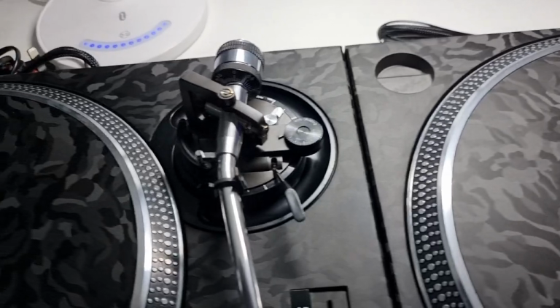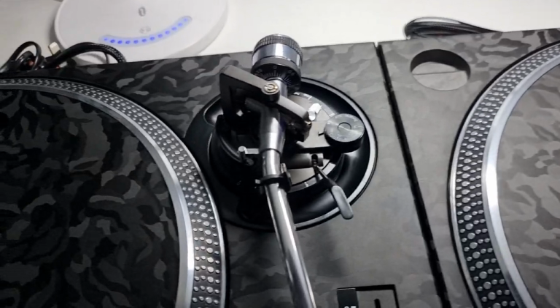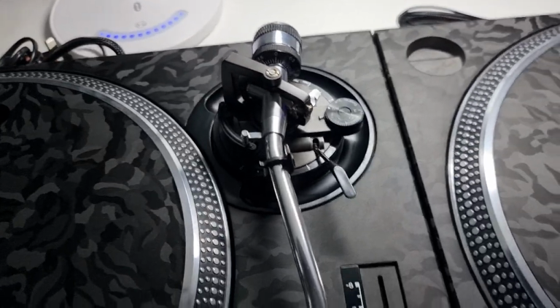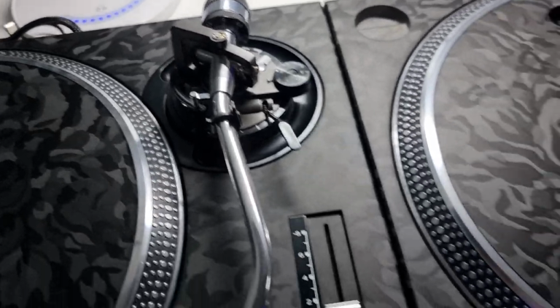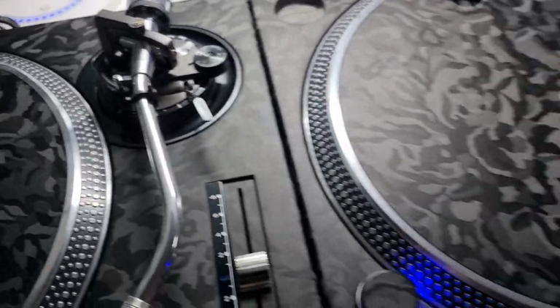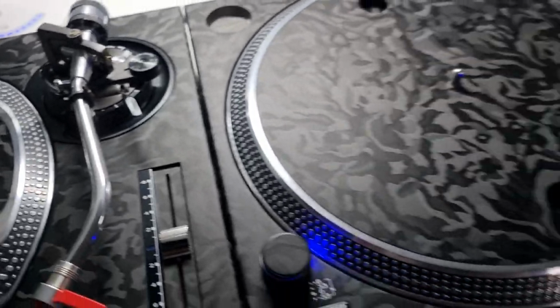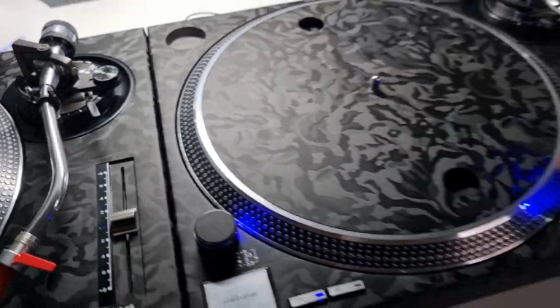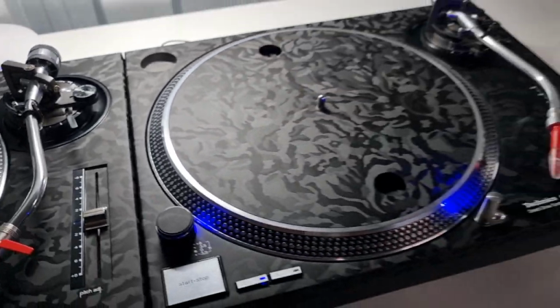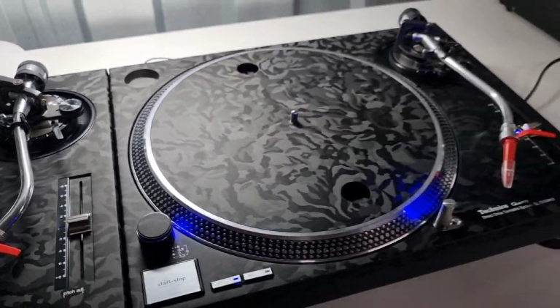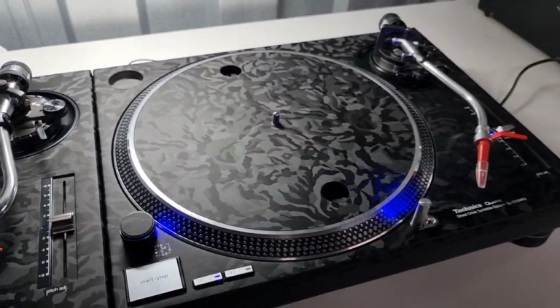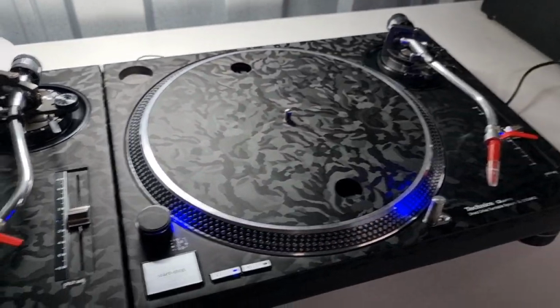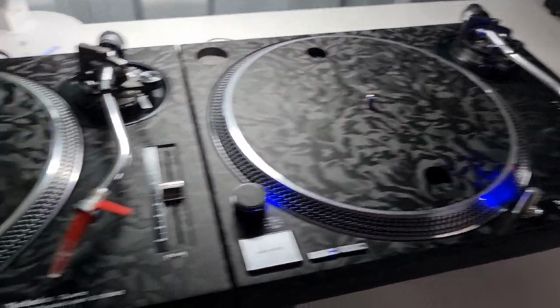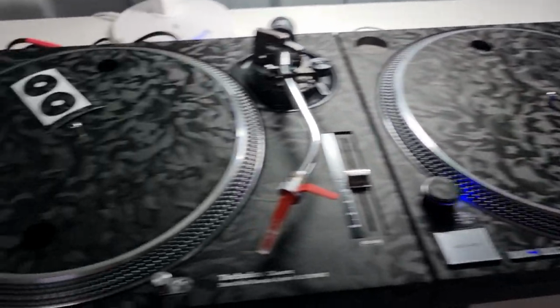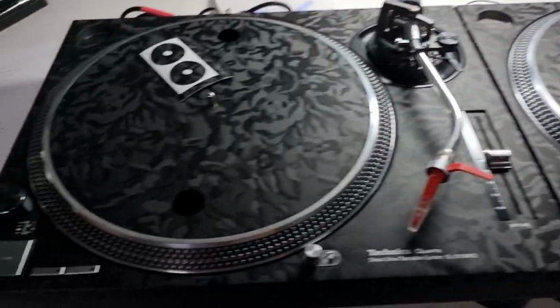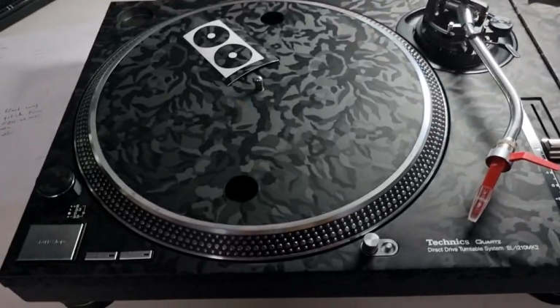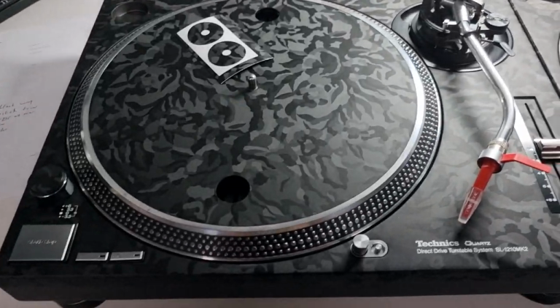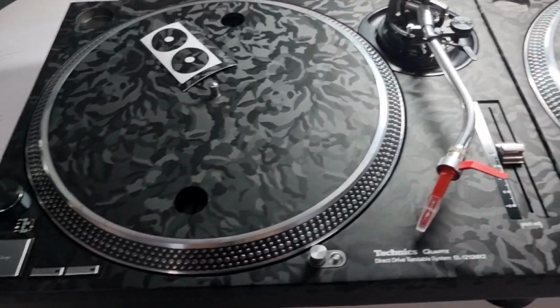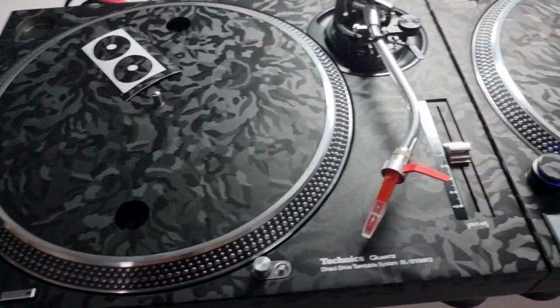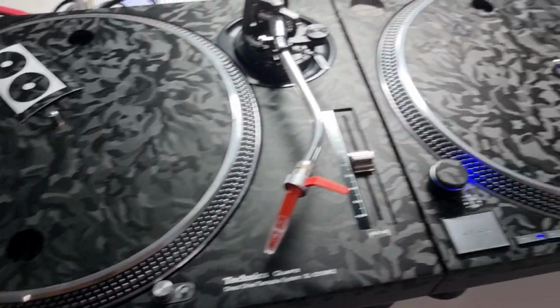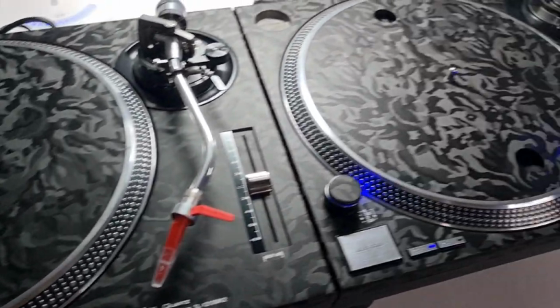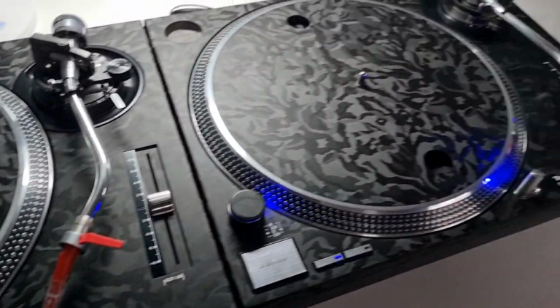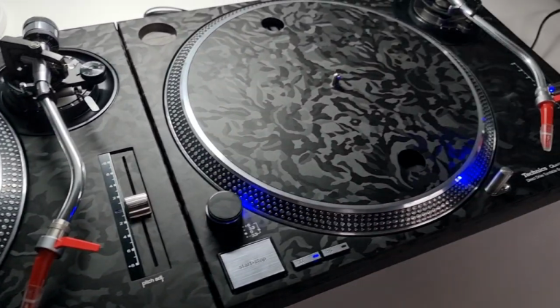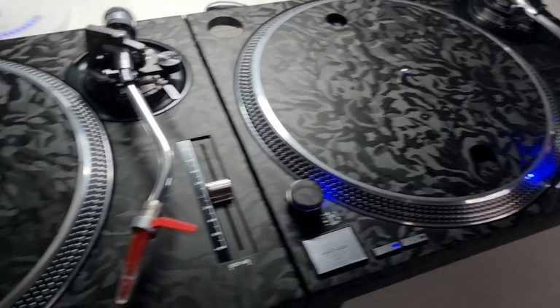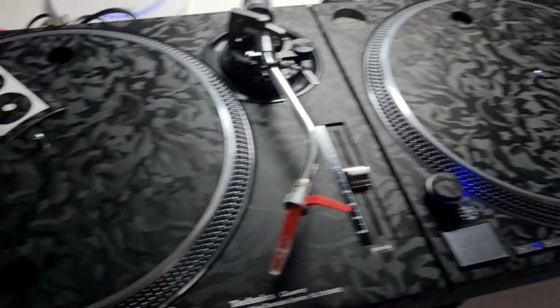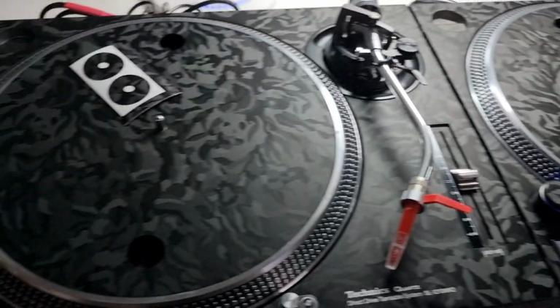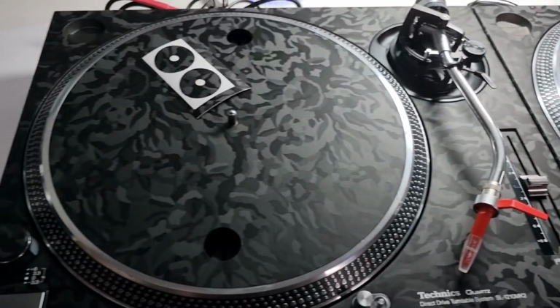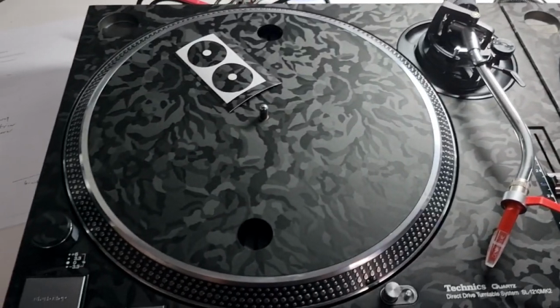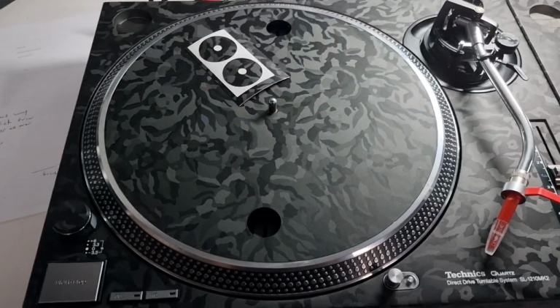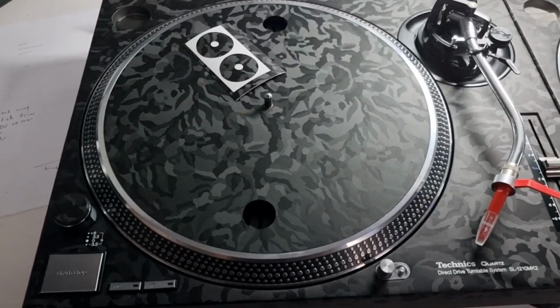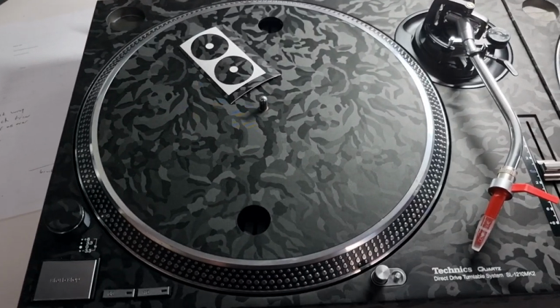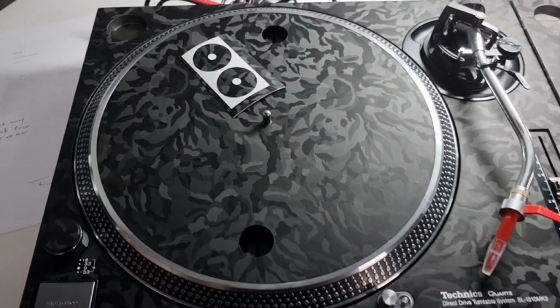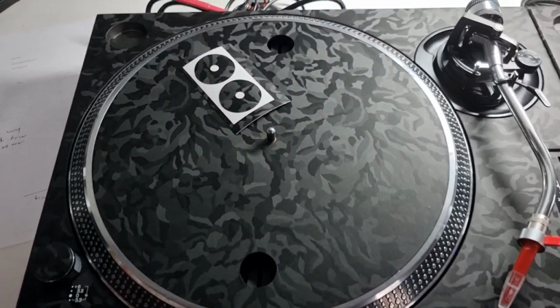So I've got one turntable turned on to show you — the other one obviously isn't connected but you get the idea. I've seen these a million times before now.